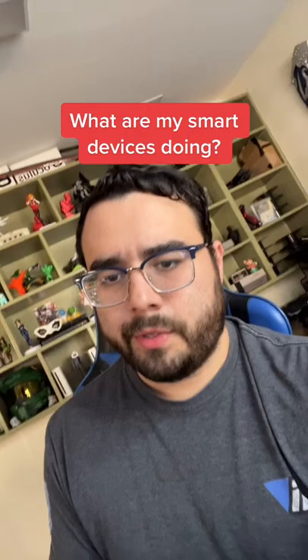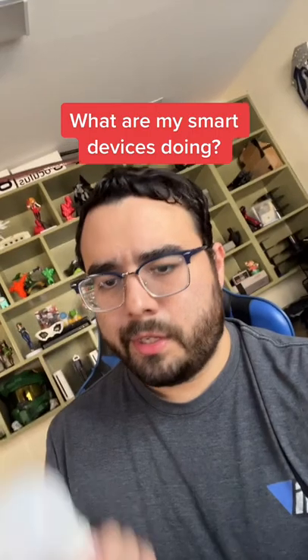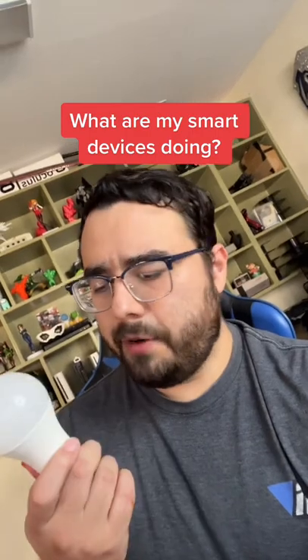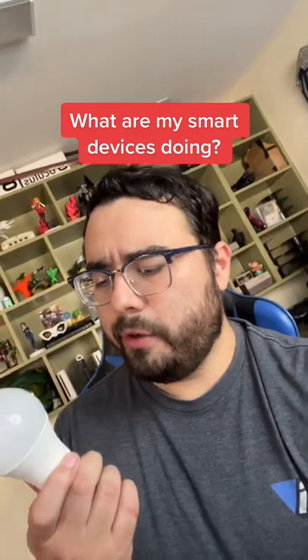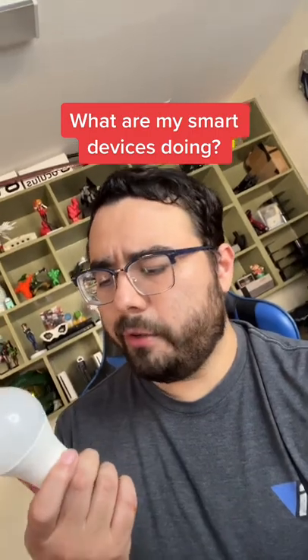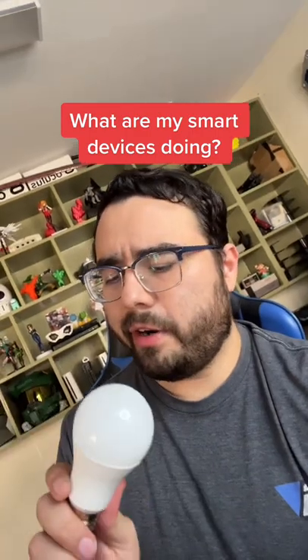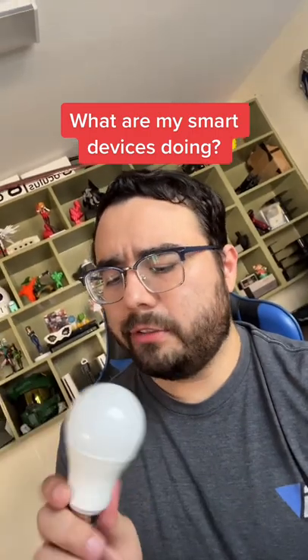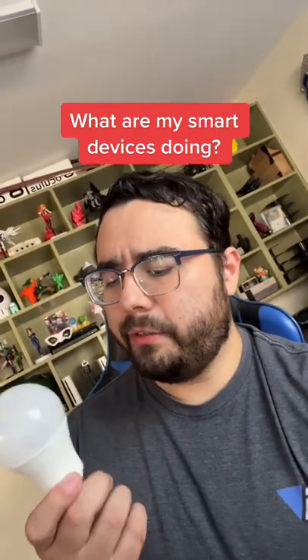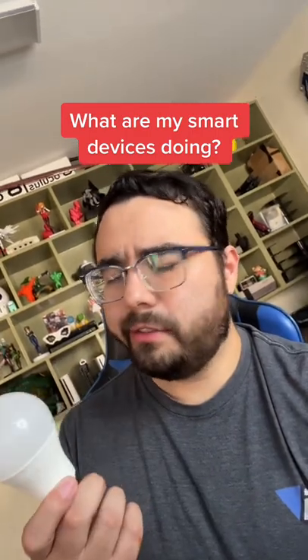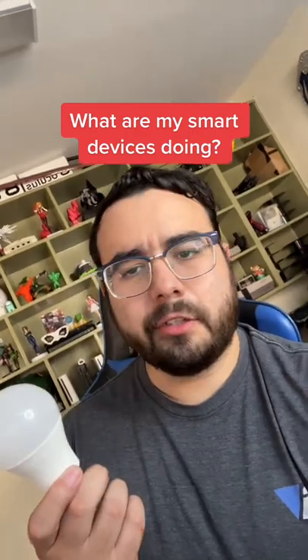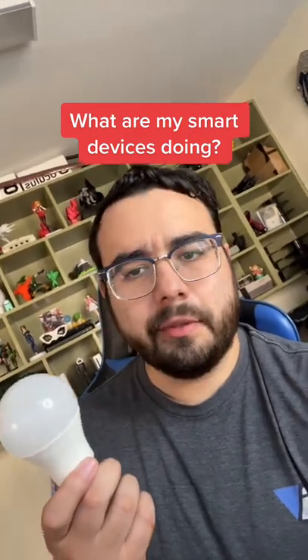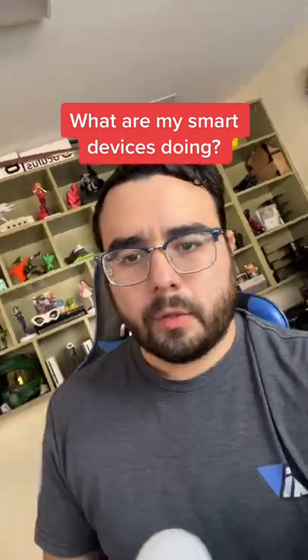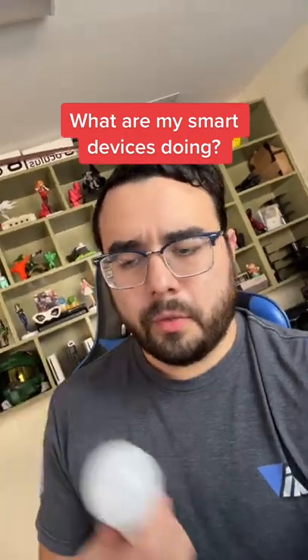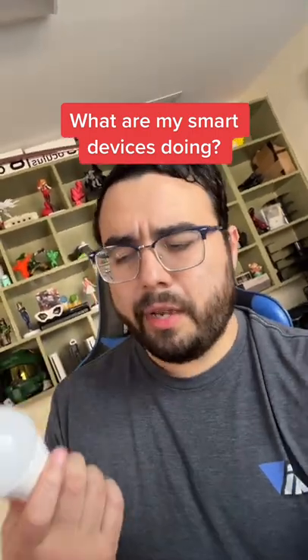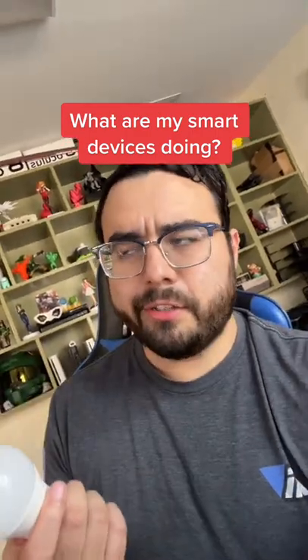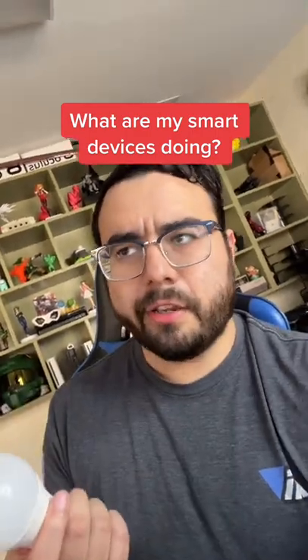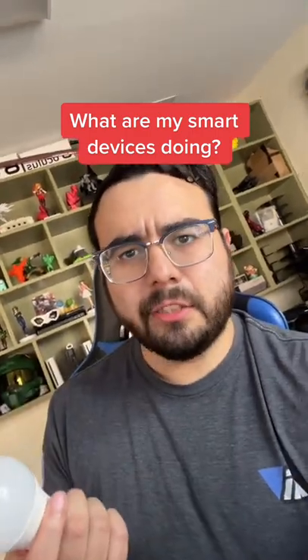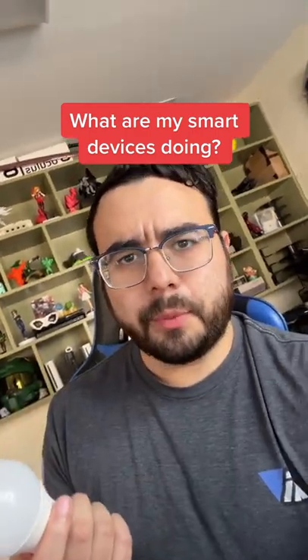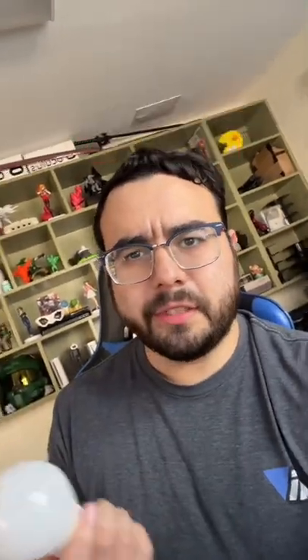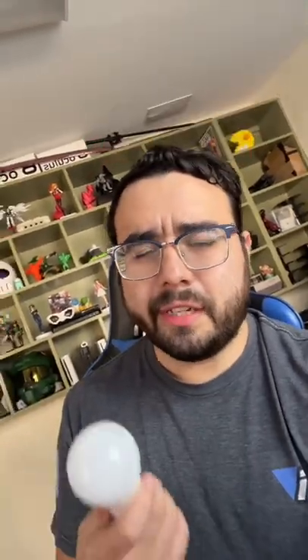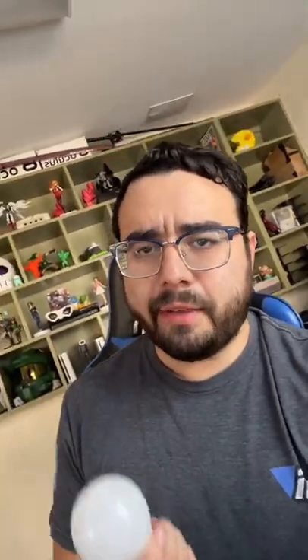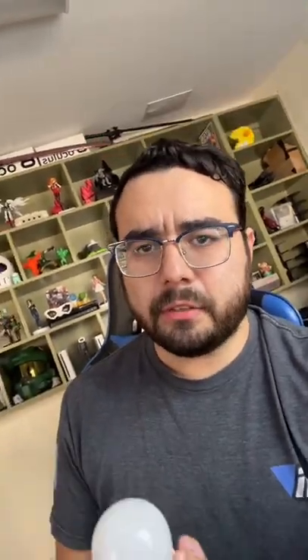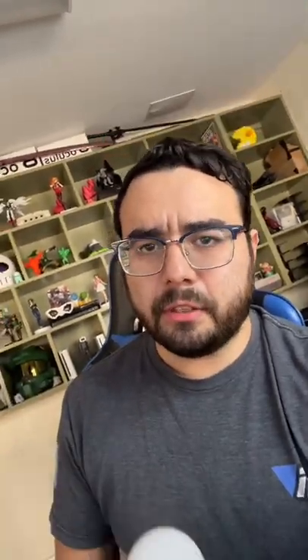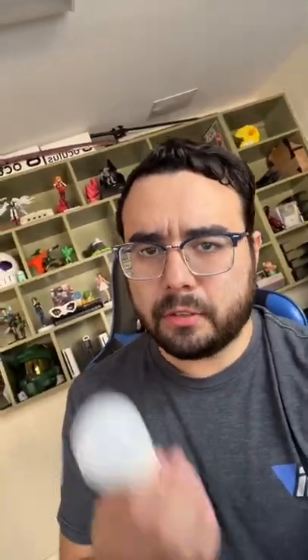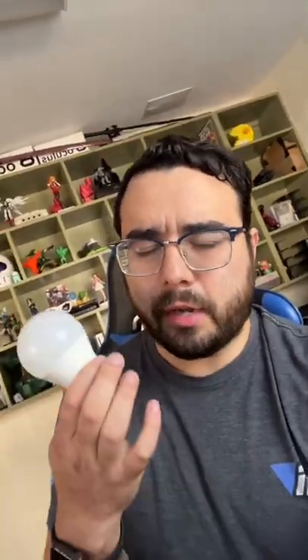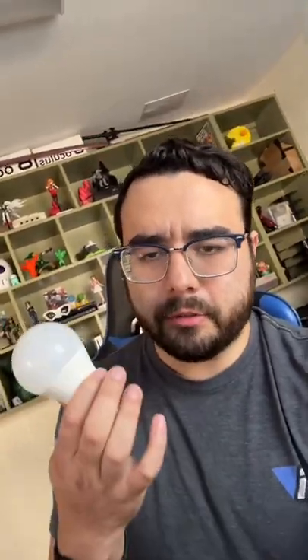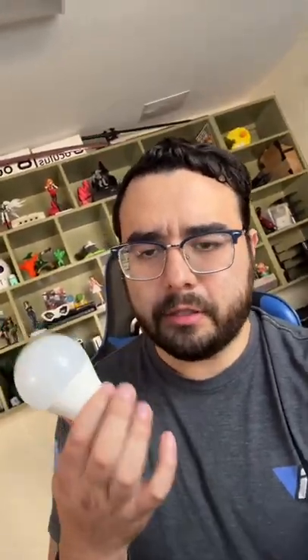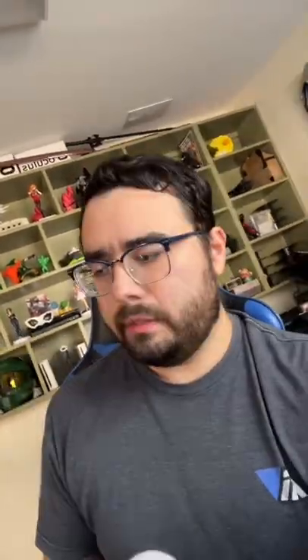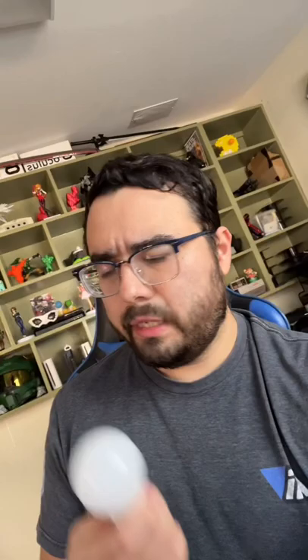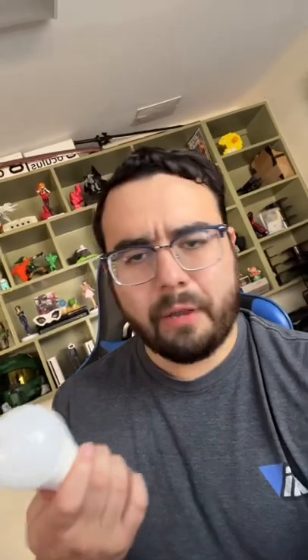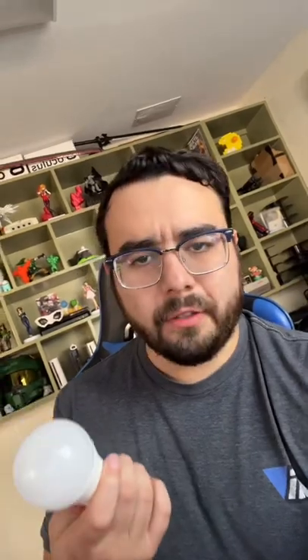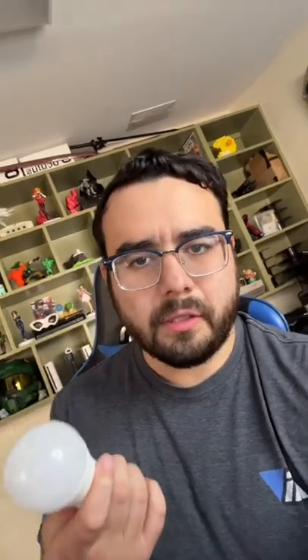You ever wonder what your IoT devices are doing? Any security conscious person is going to have some concerns over IoT, and rightfully so.